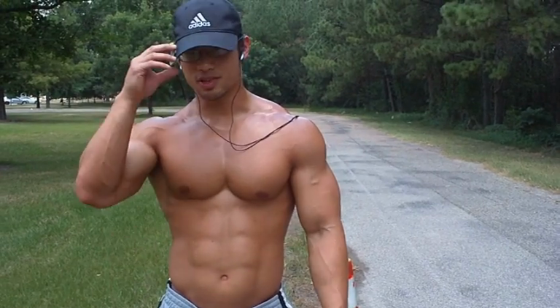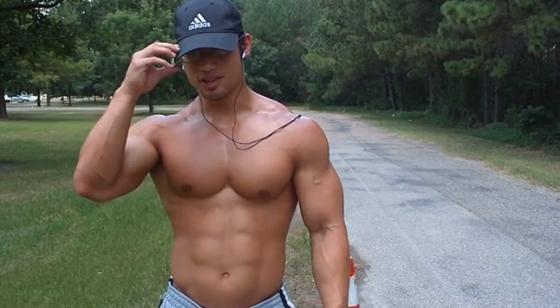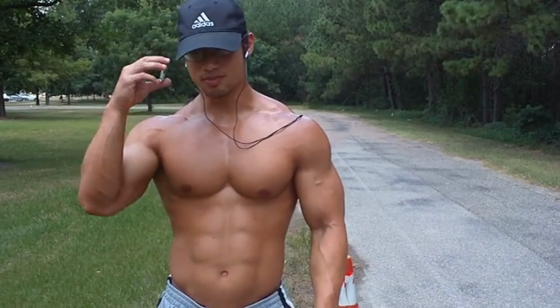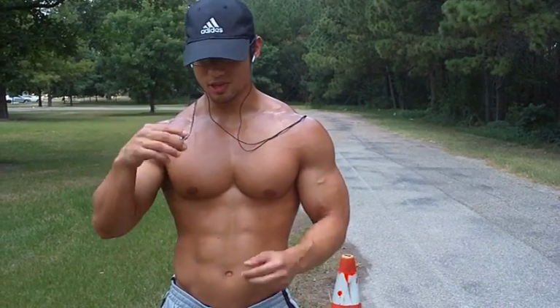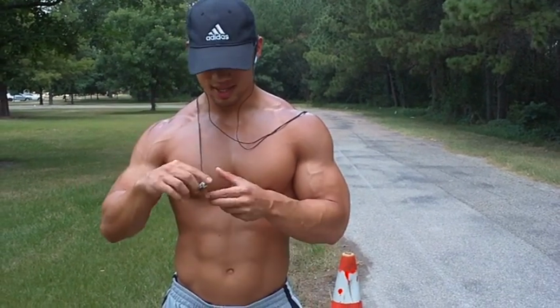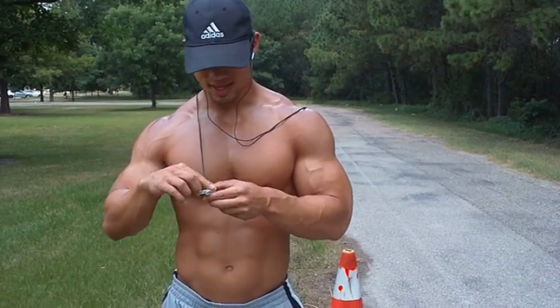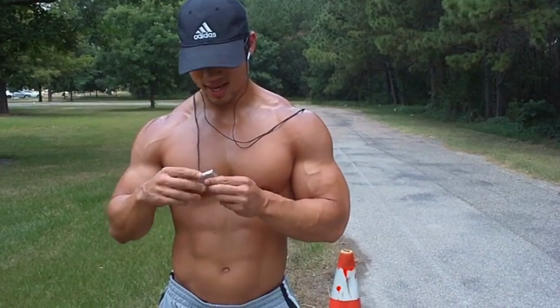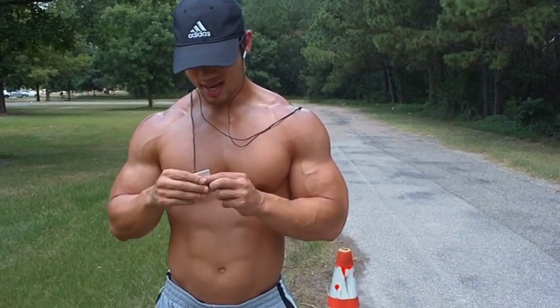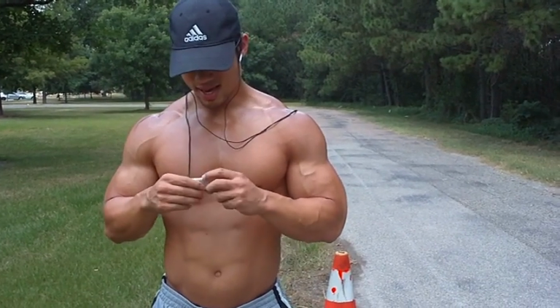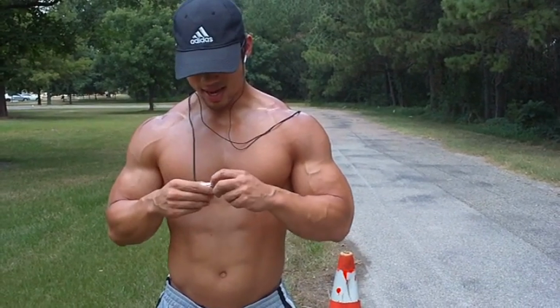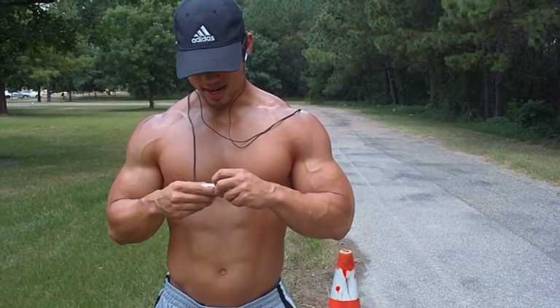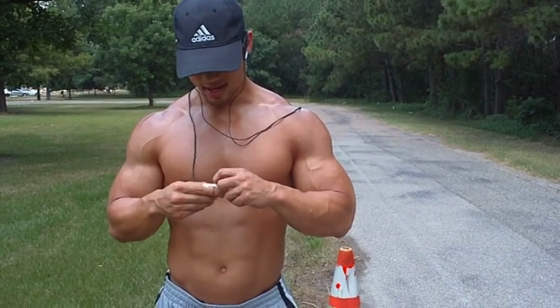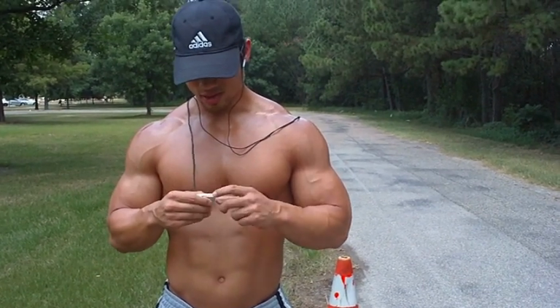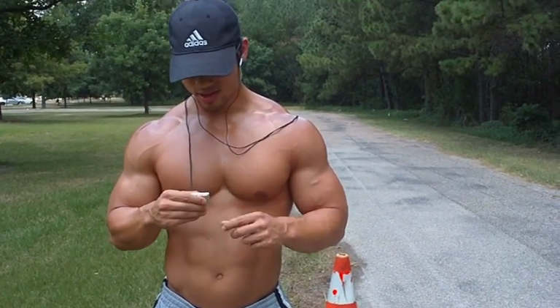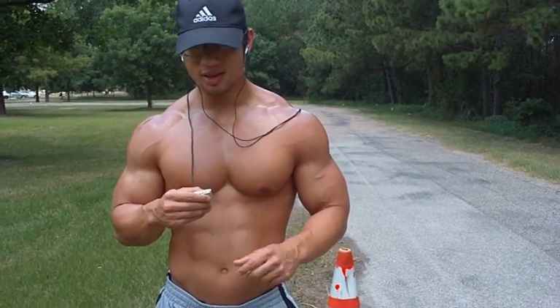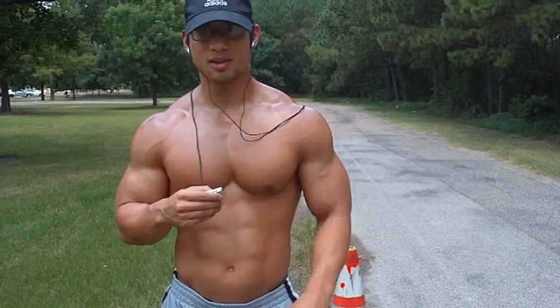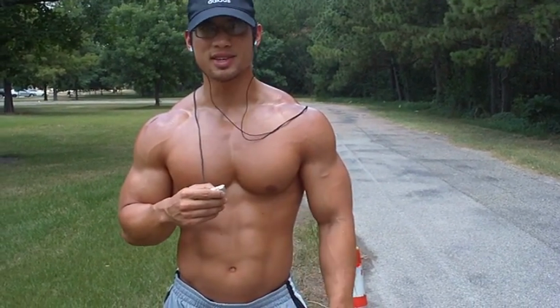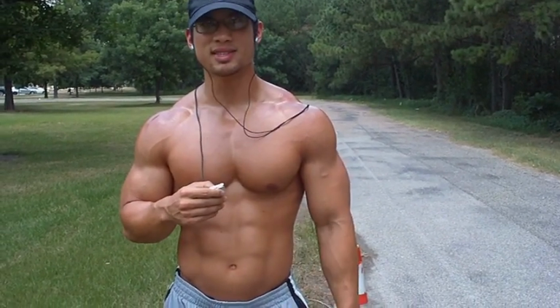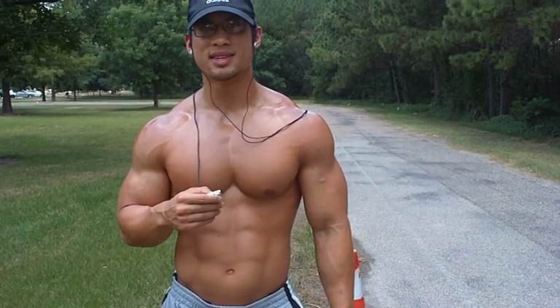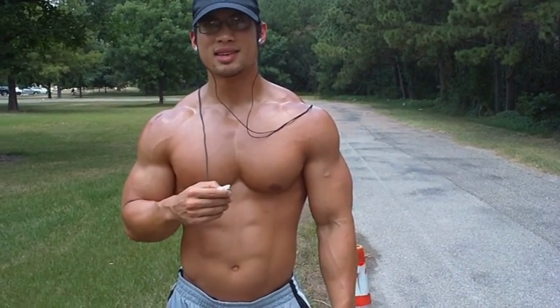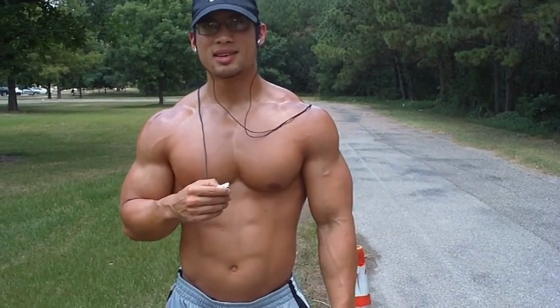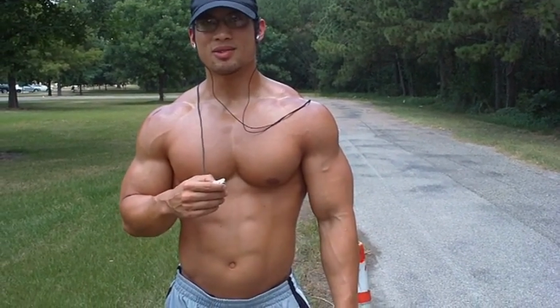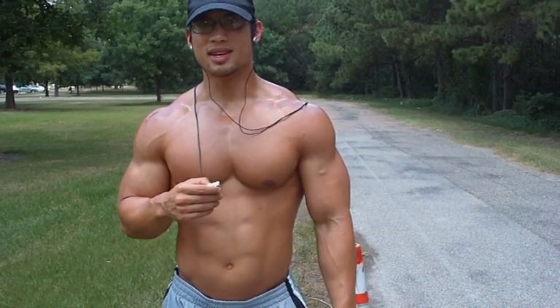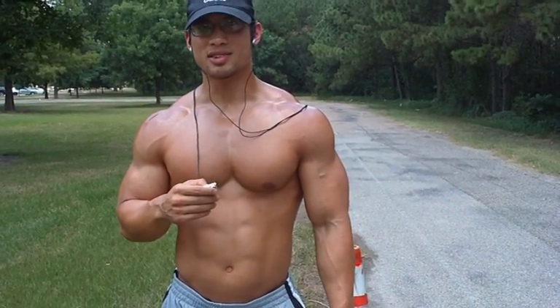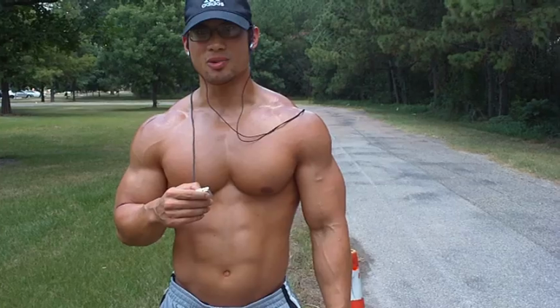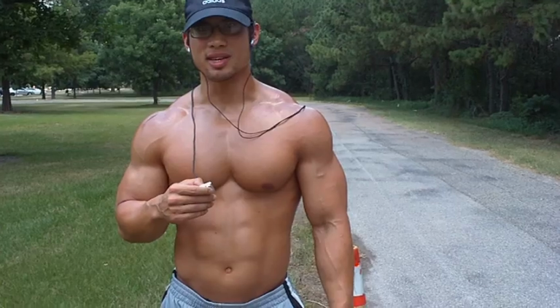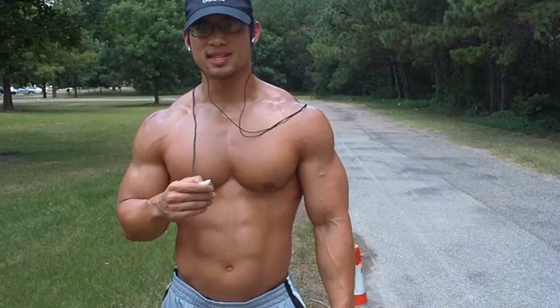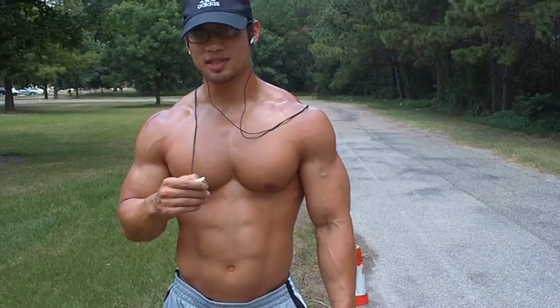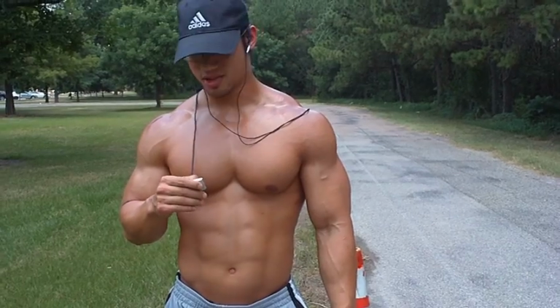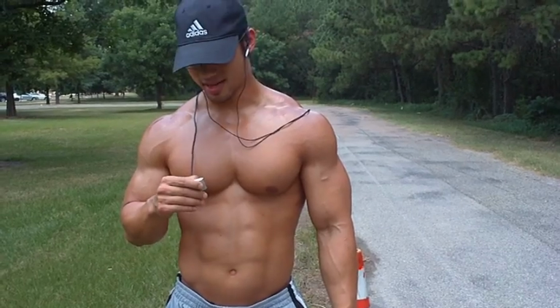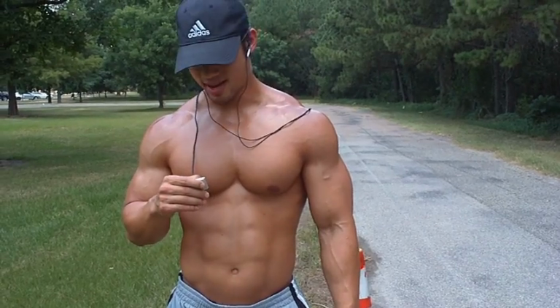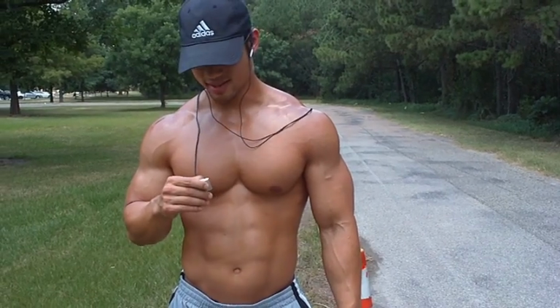I'm going to turn on some music. And Chris, when I start running, you start counting.